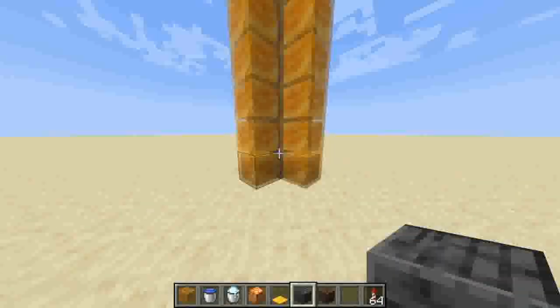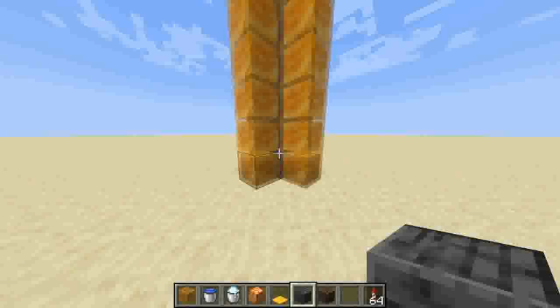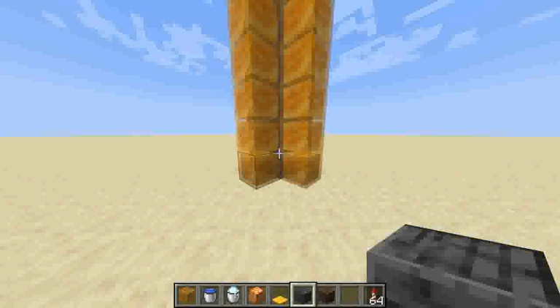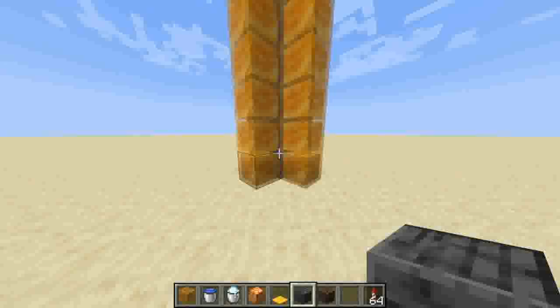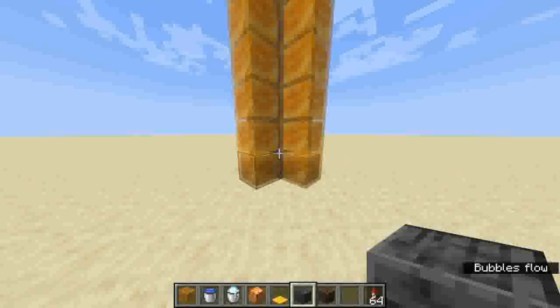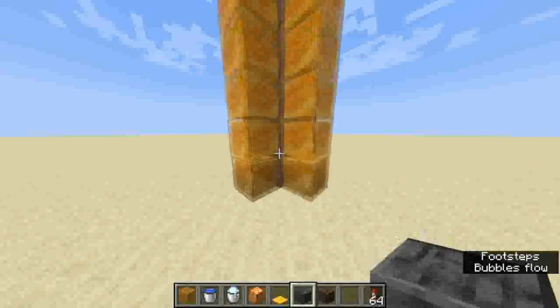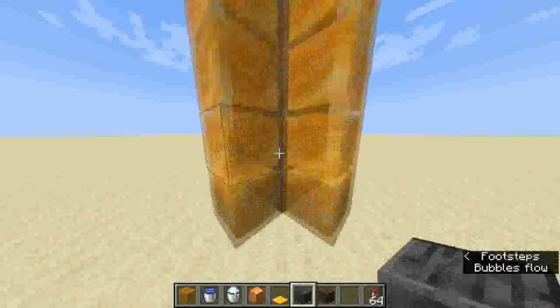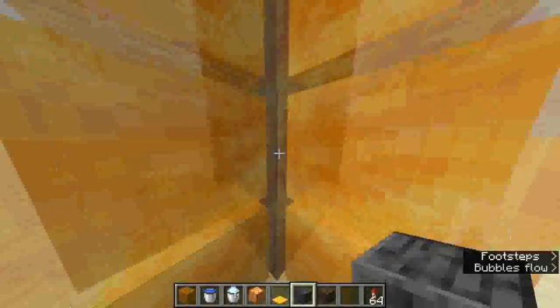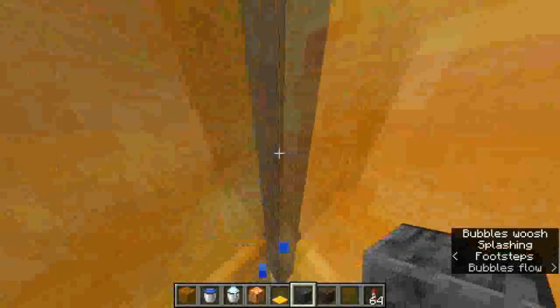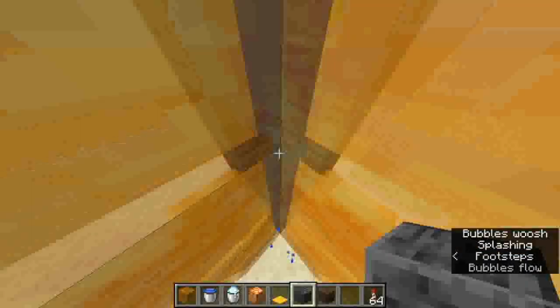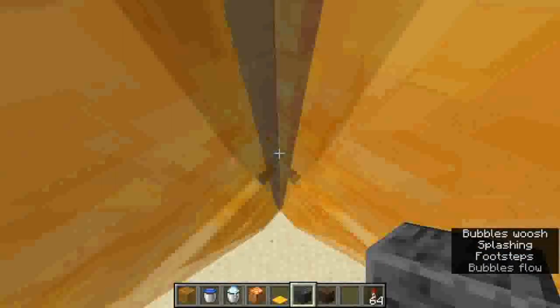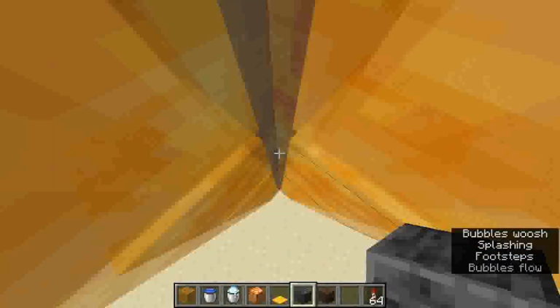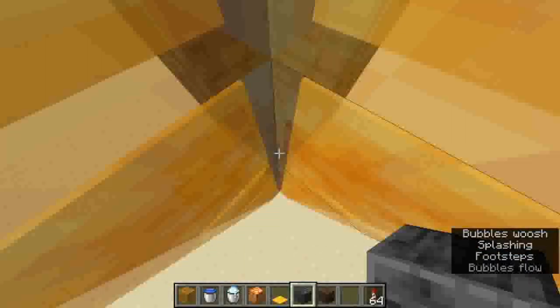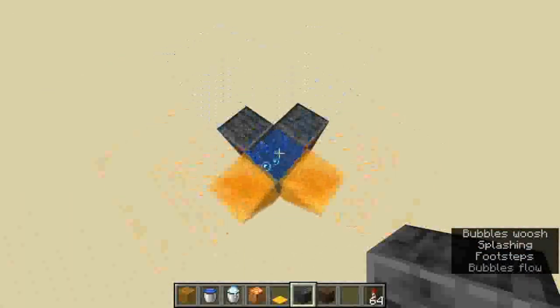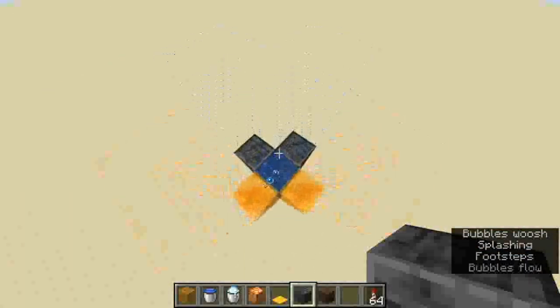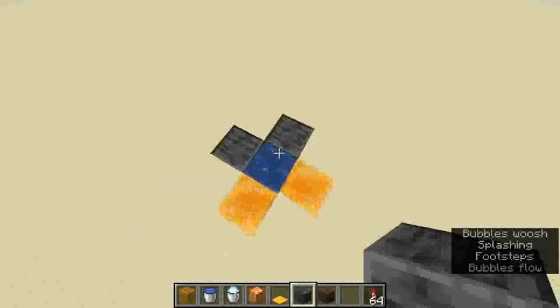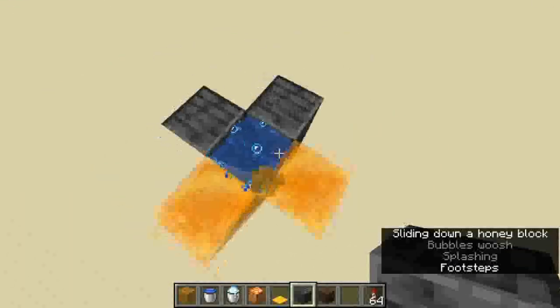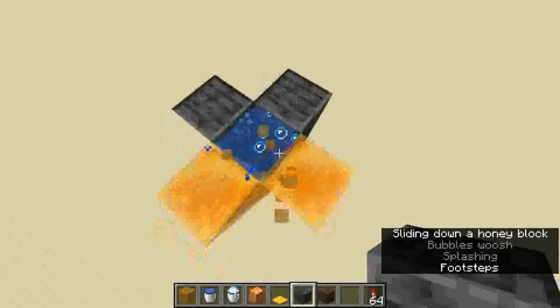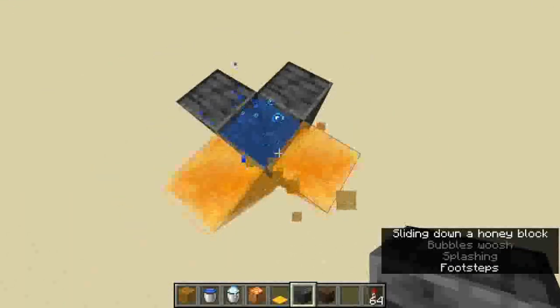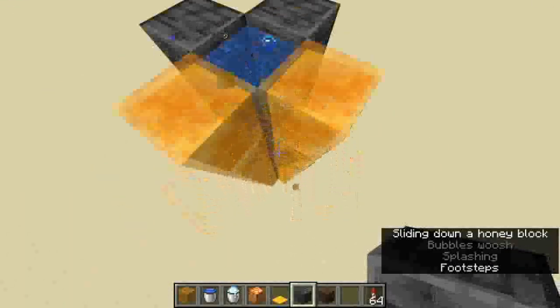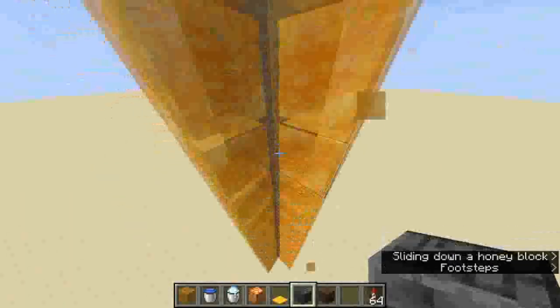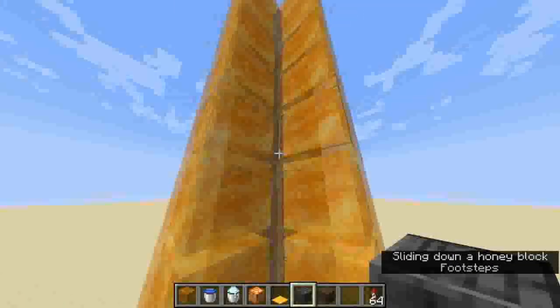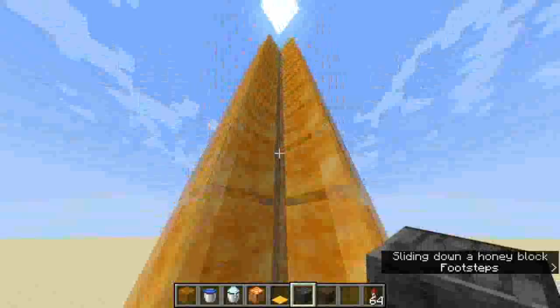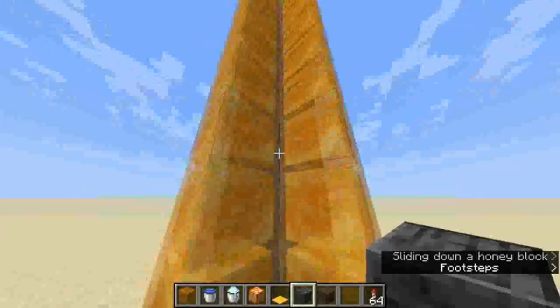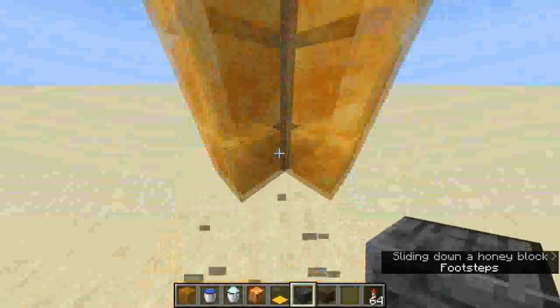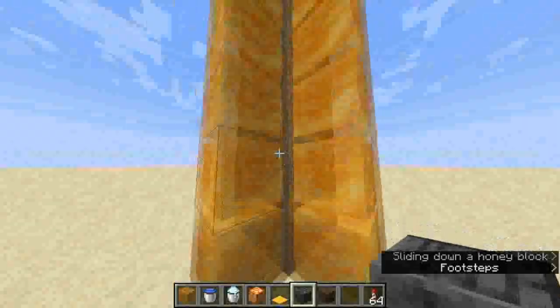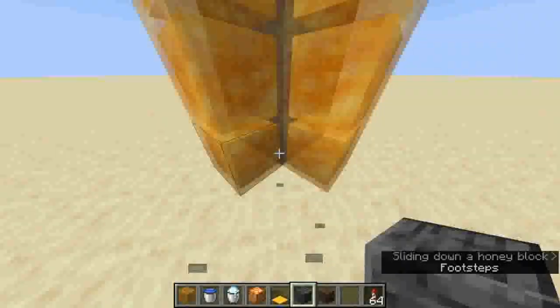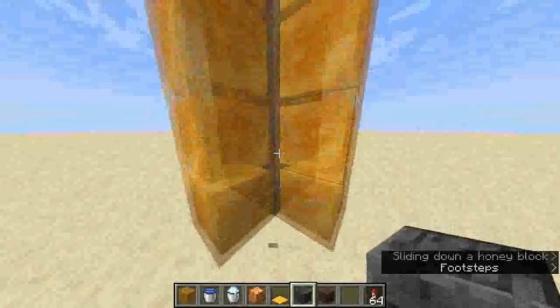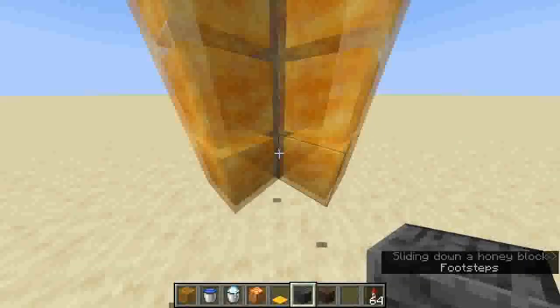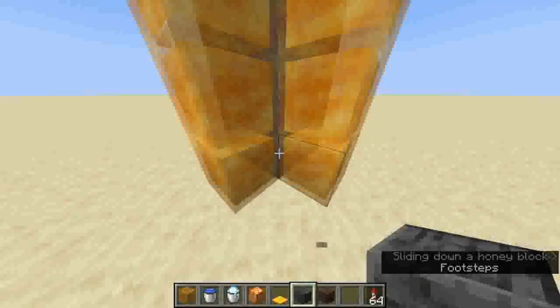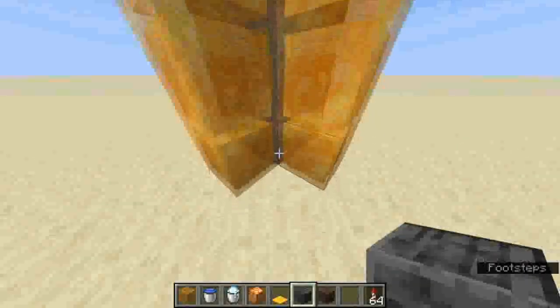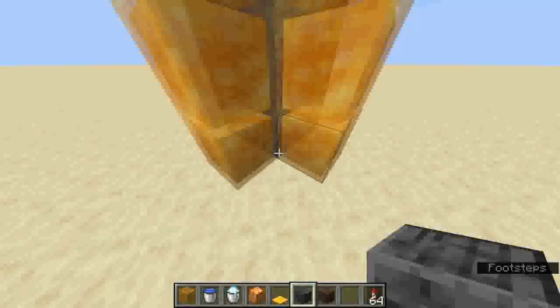Now what this will do is when you touch the two corners of the honey block you'll go straight up, because honey blocks aren't full blocks so you can still touch the bubble elevator.